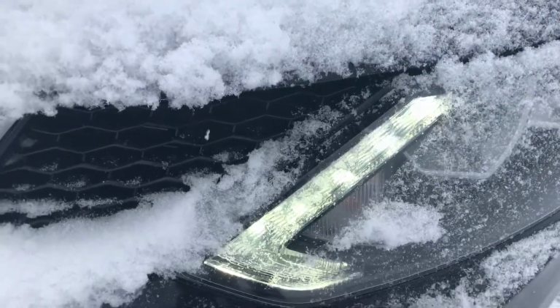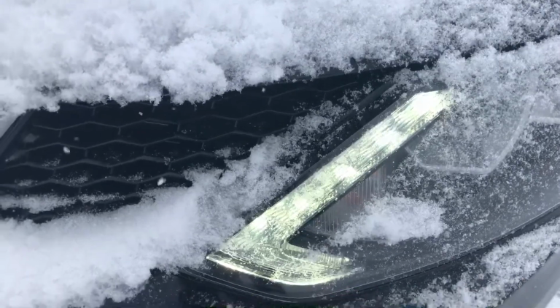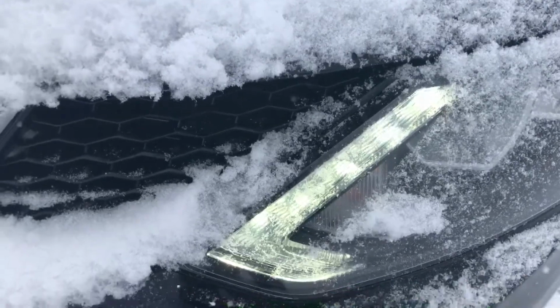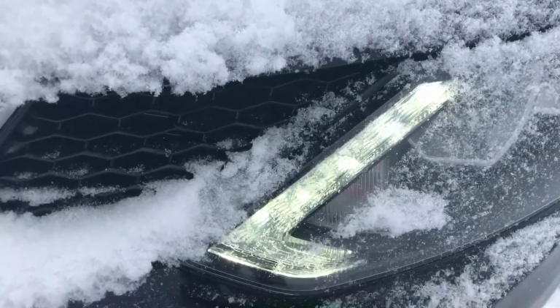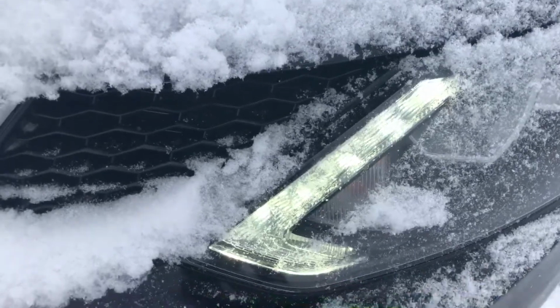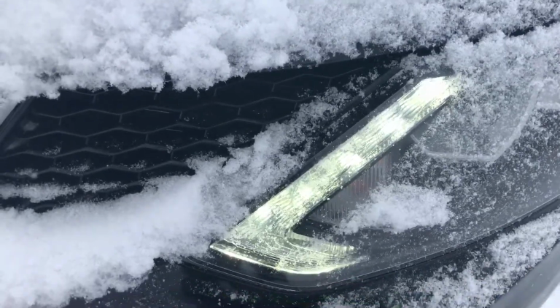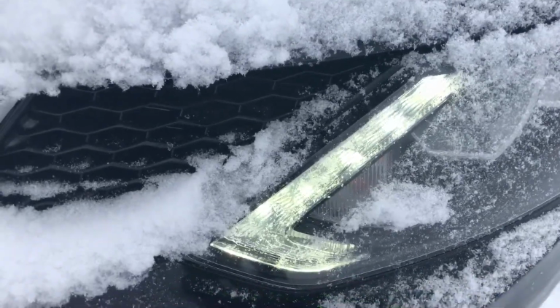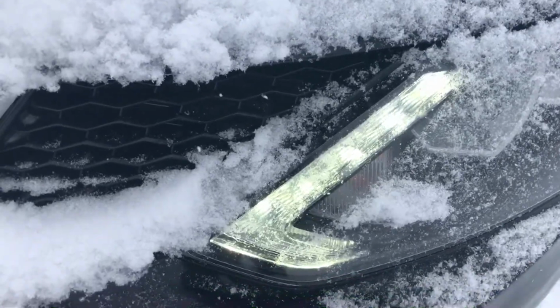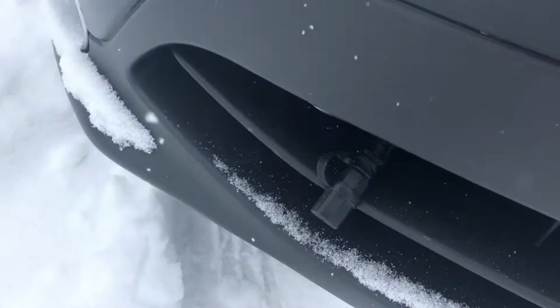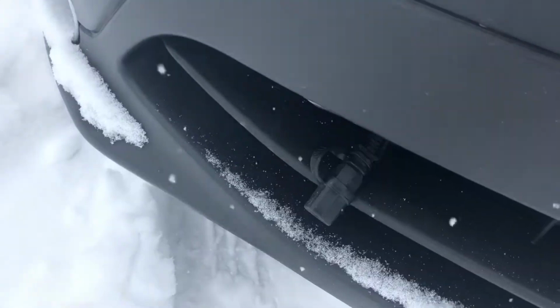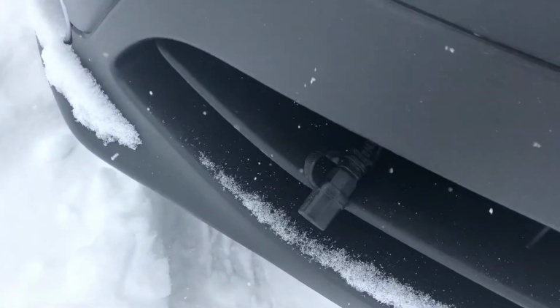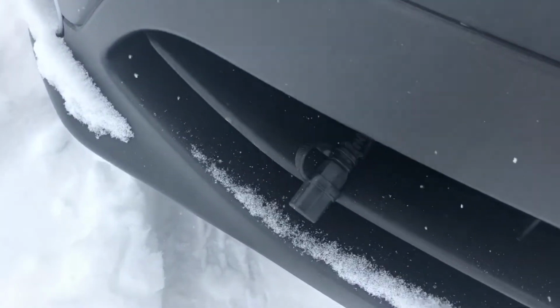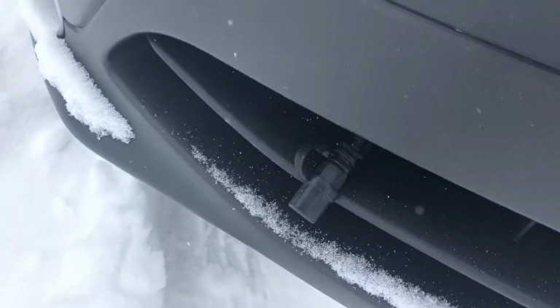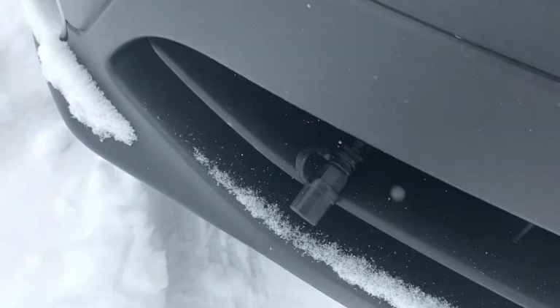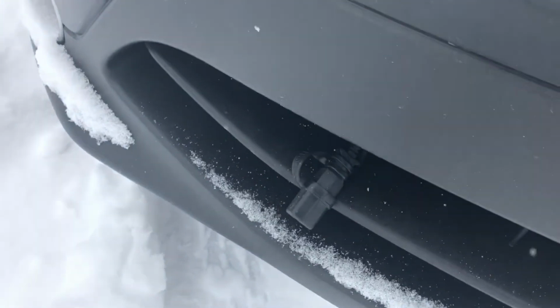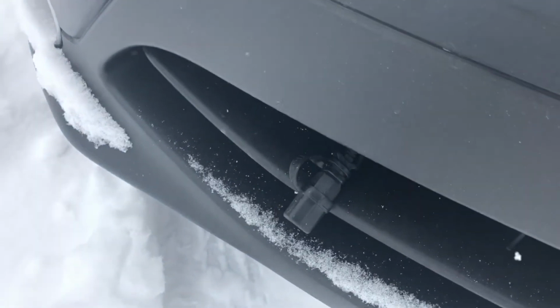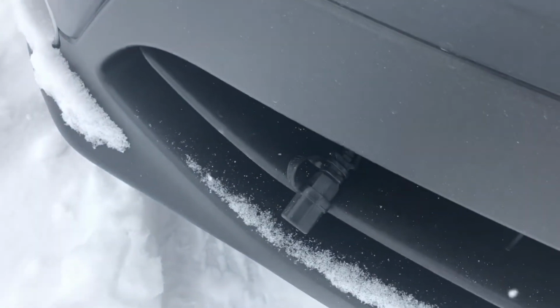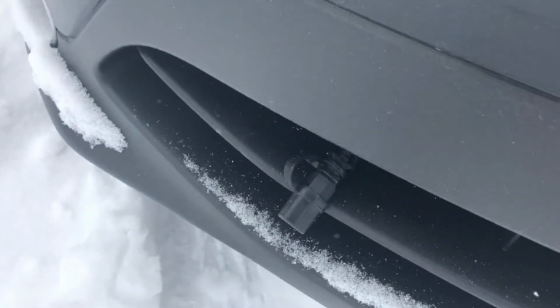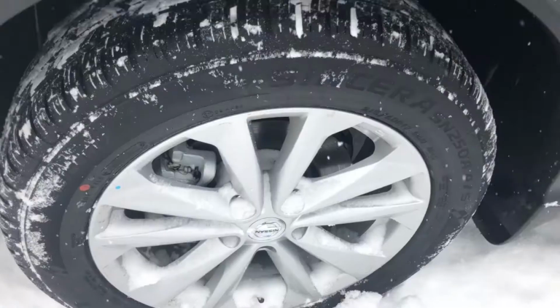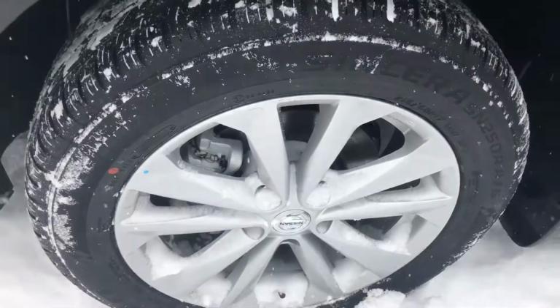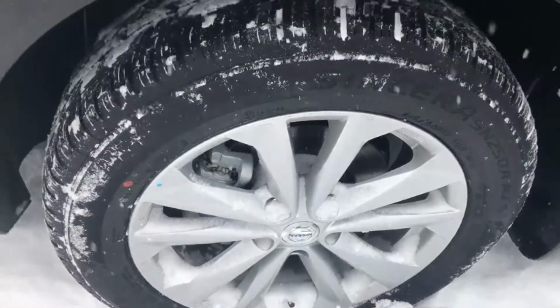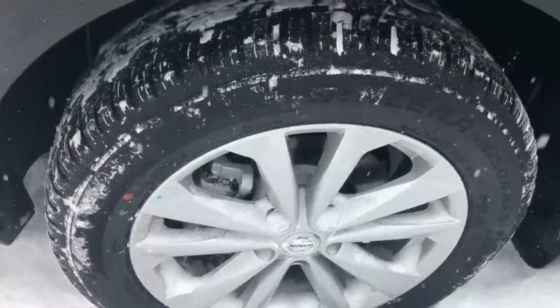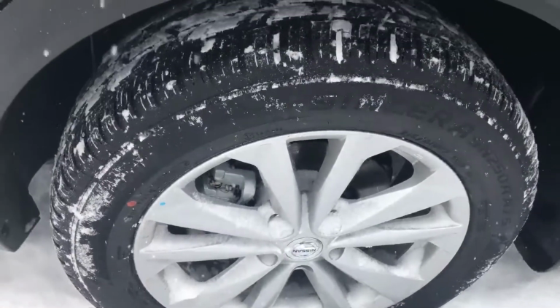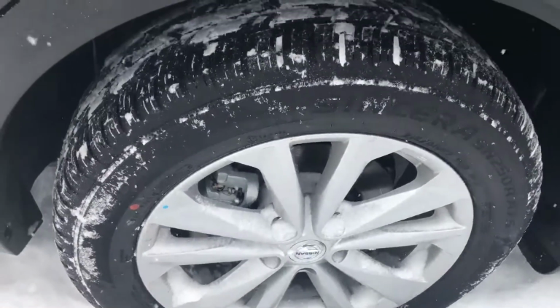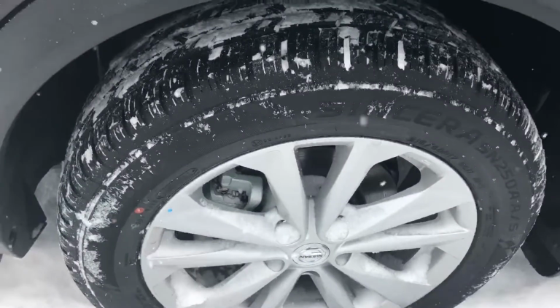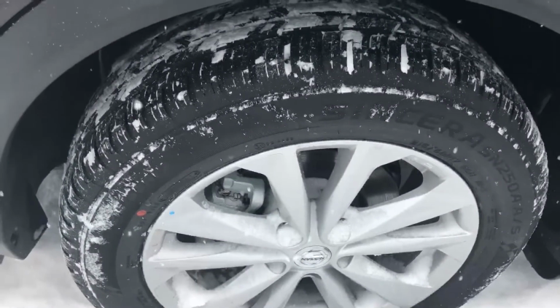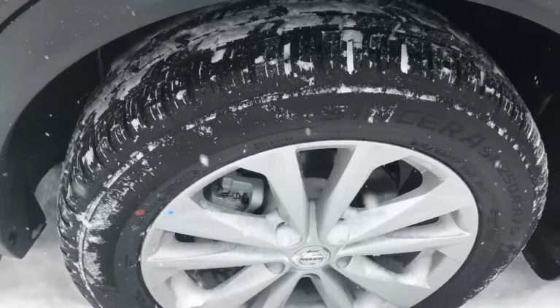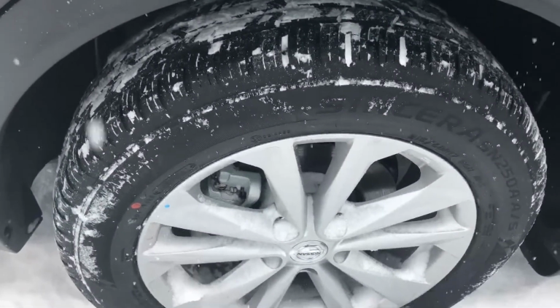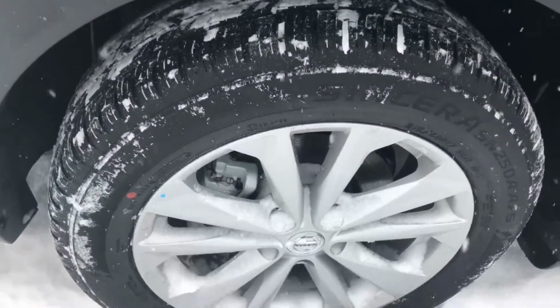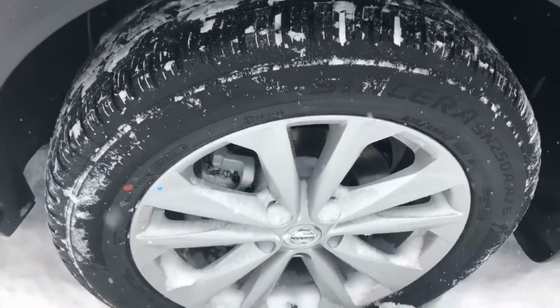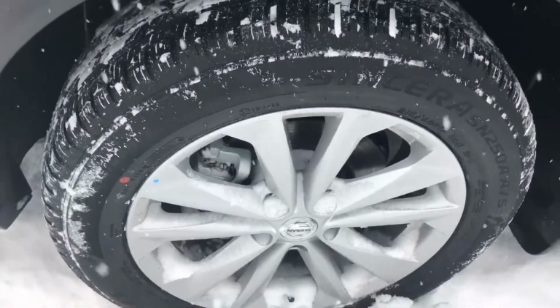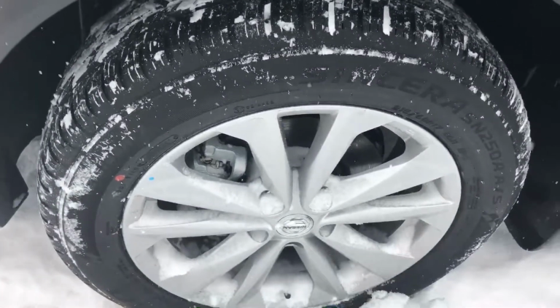LED daytime running lights, black heat, 17 inch aluminium wheels.